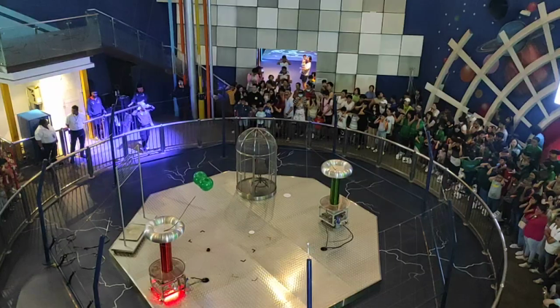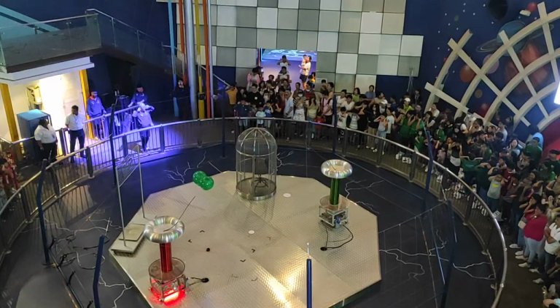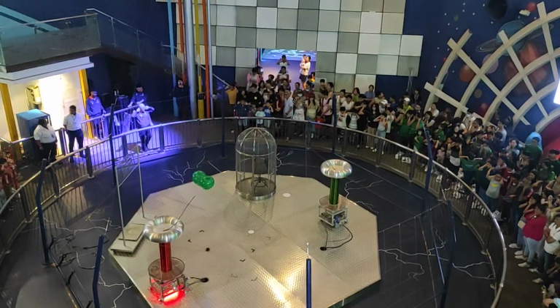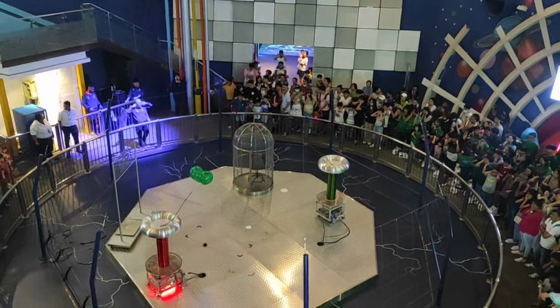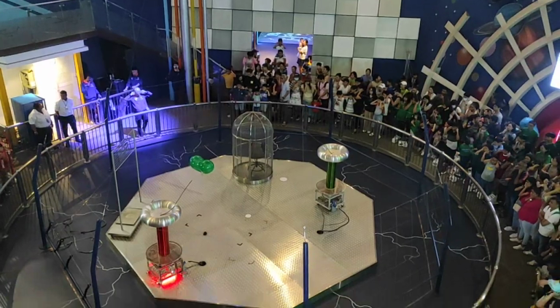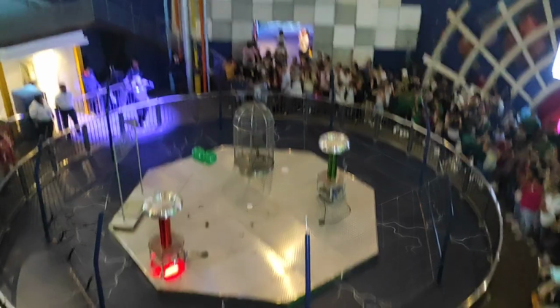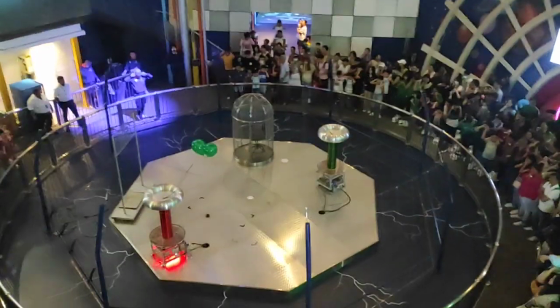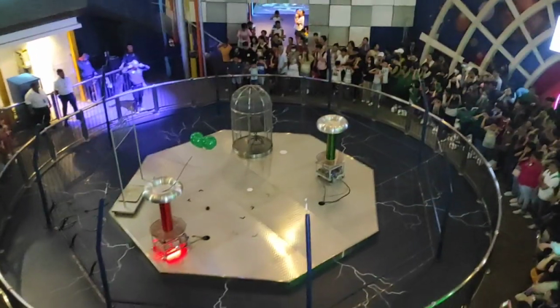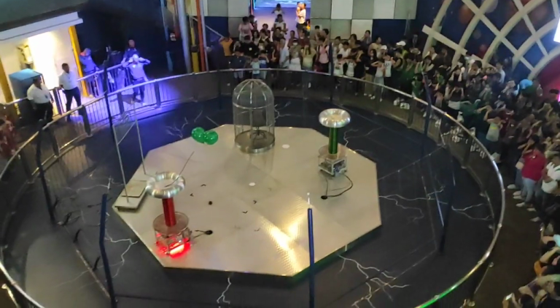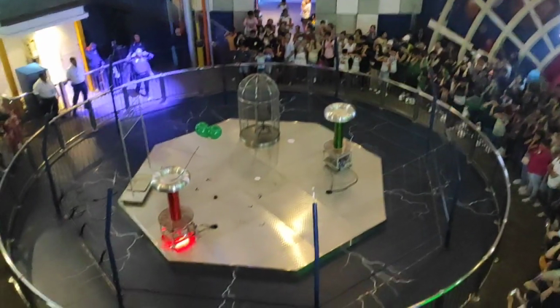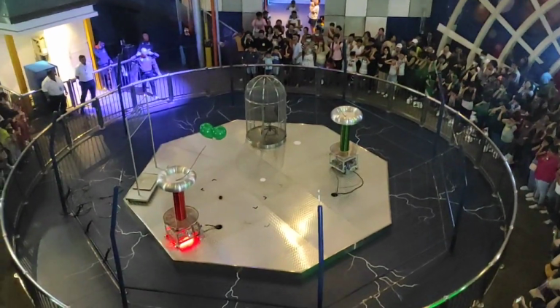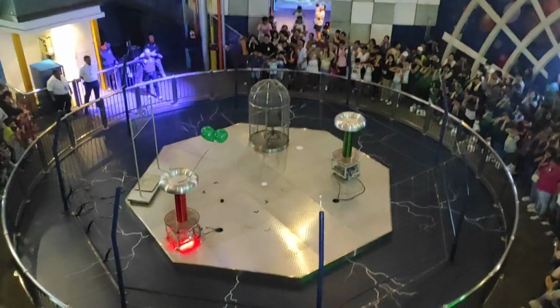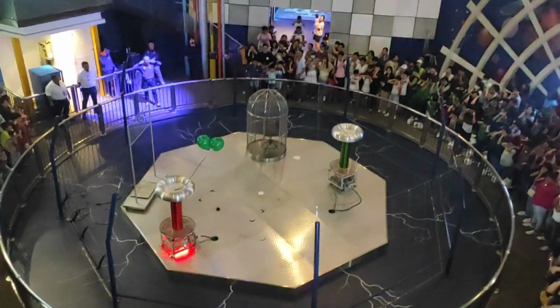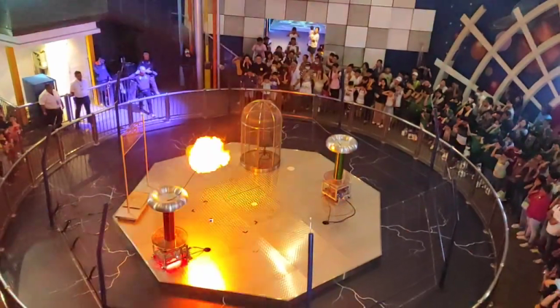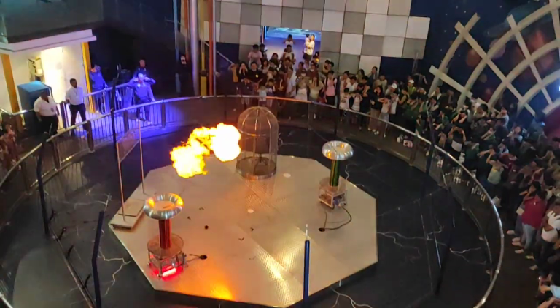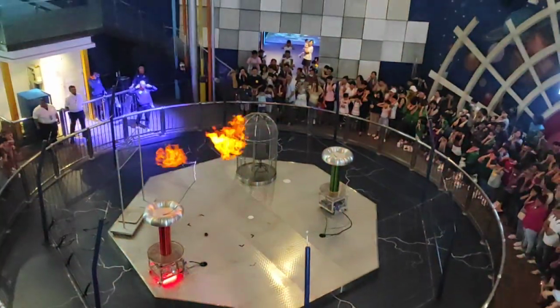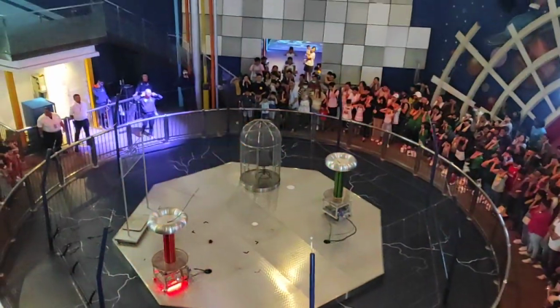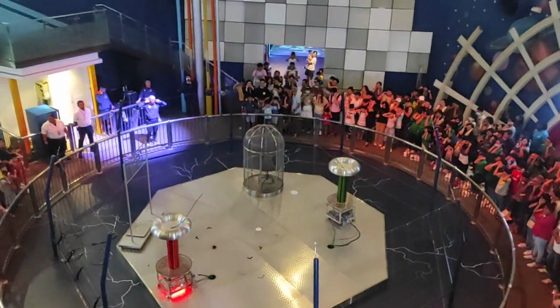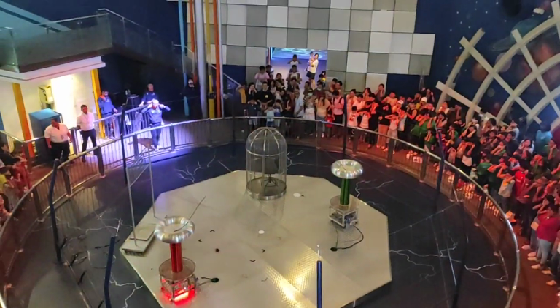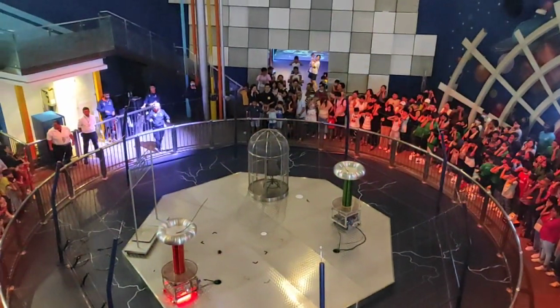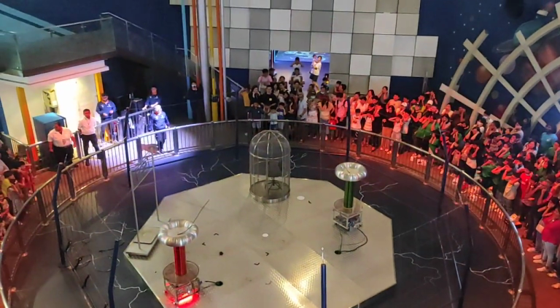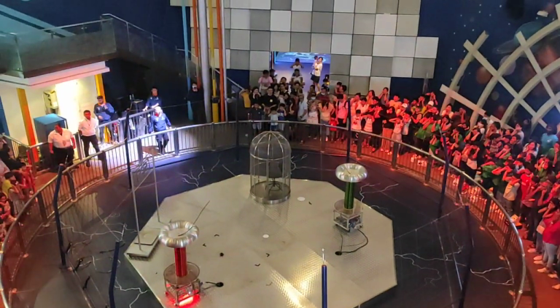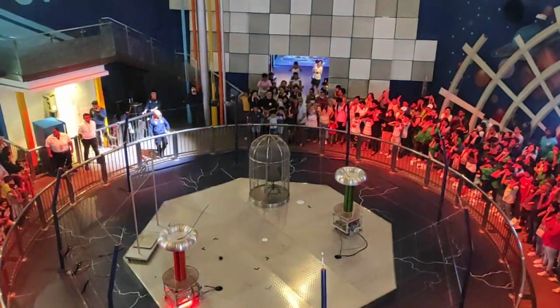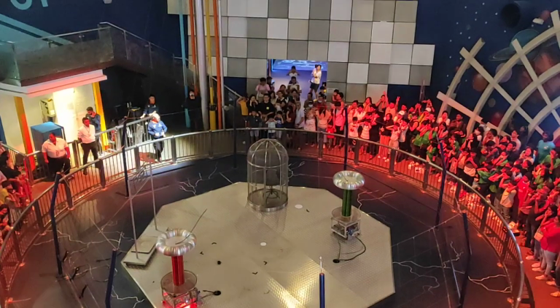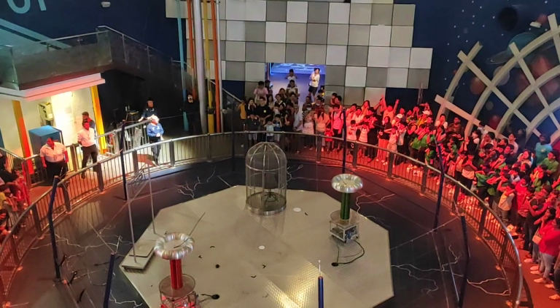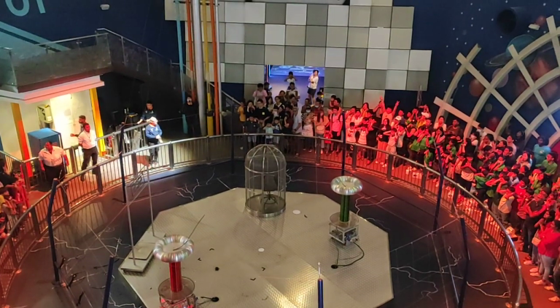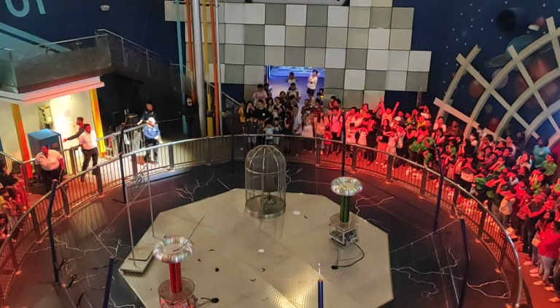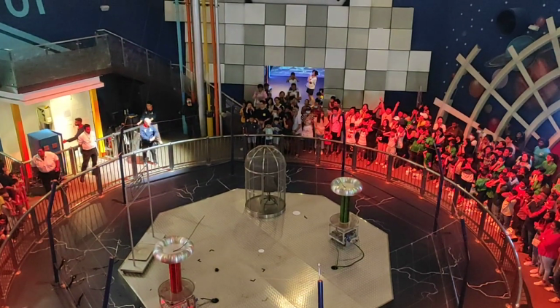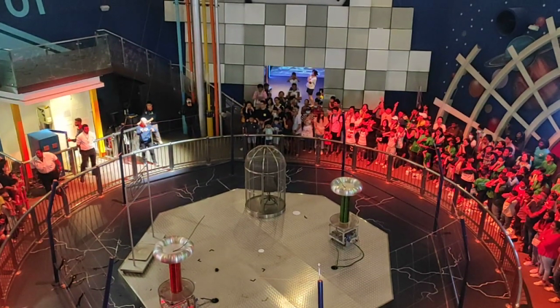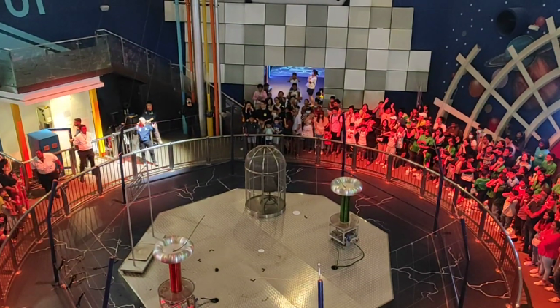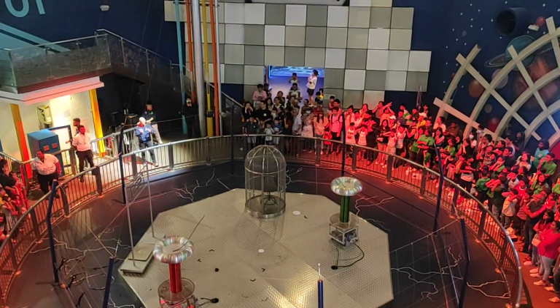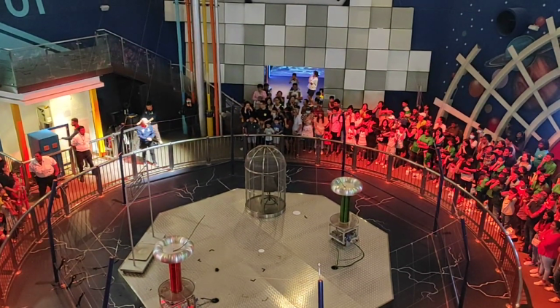Alright, in 3, 2, 1, here we go! Whoa! Big ball play, right?